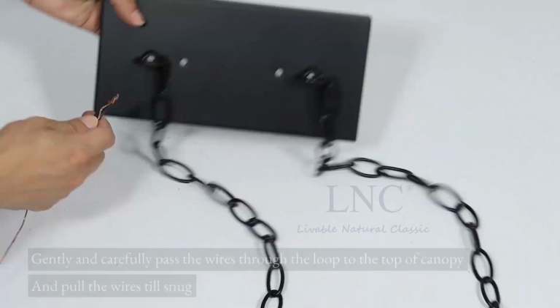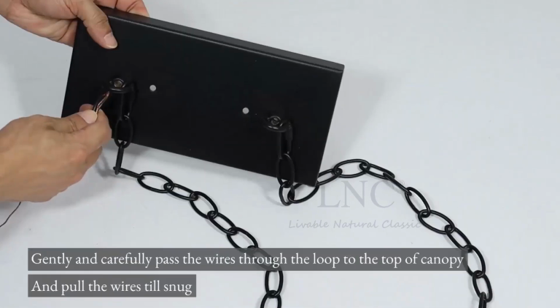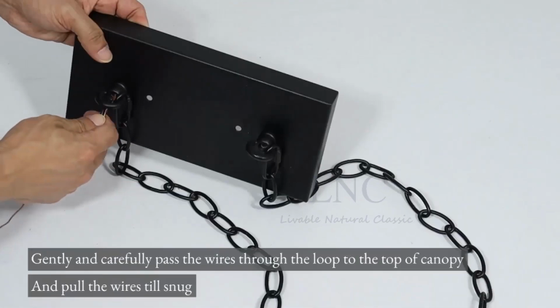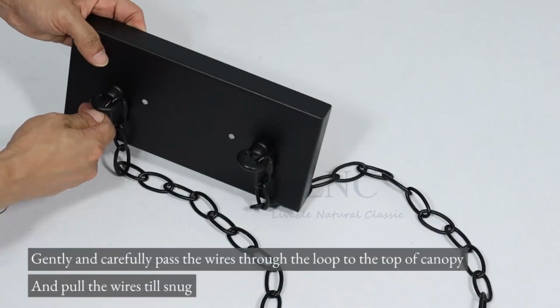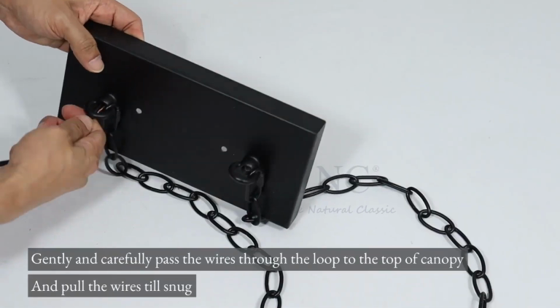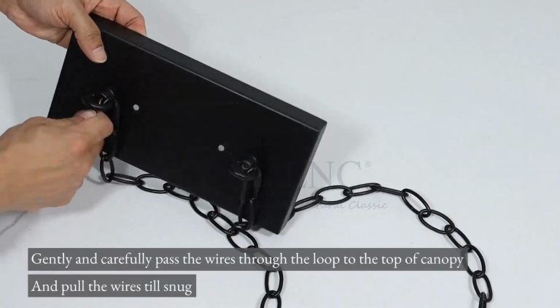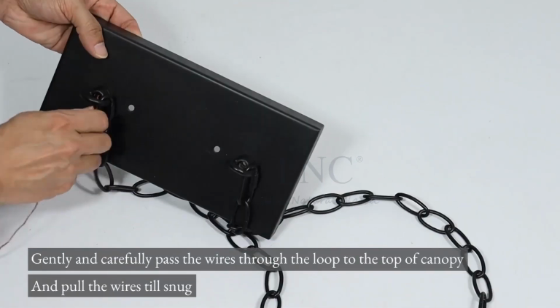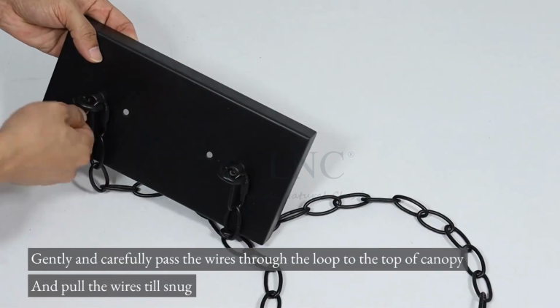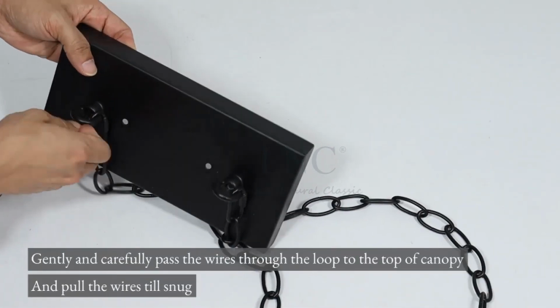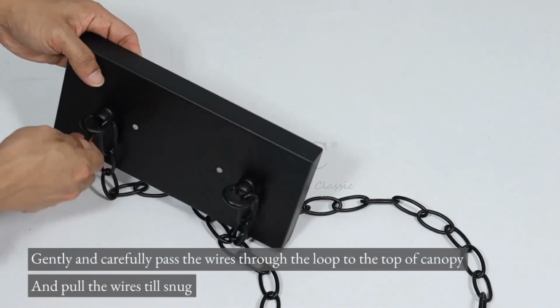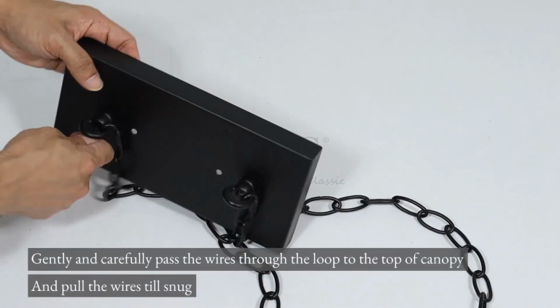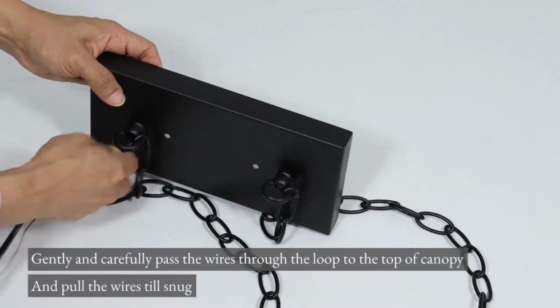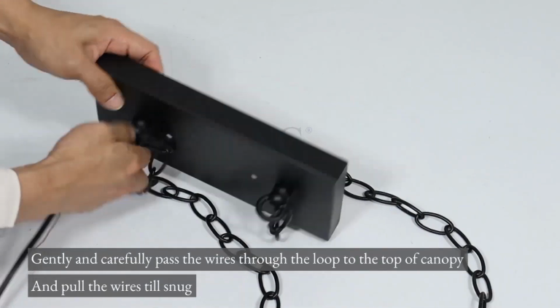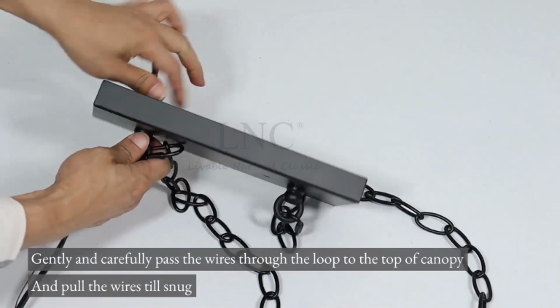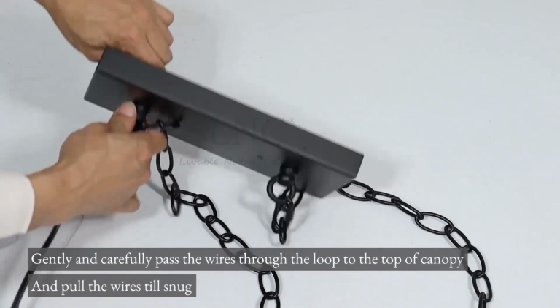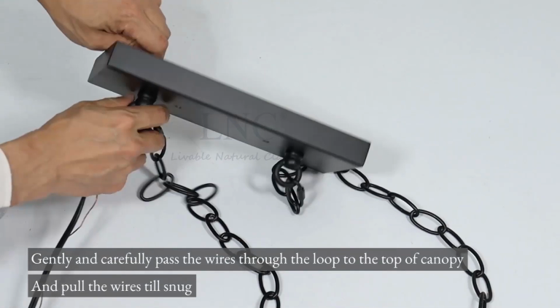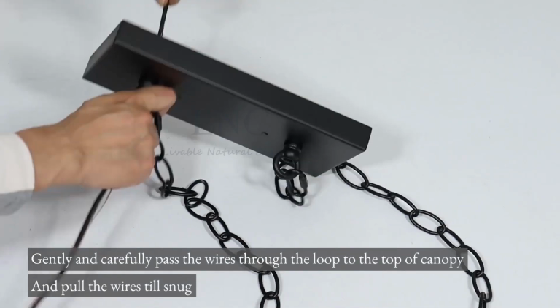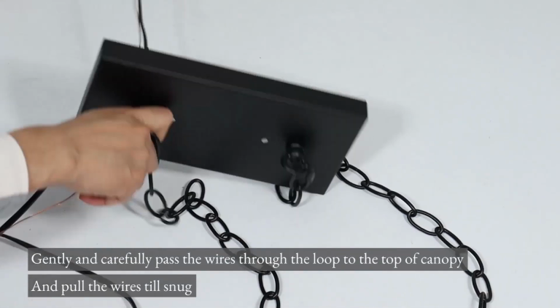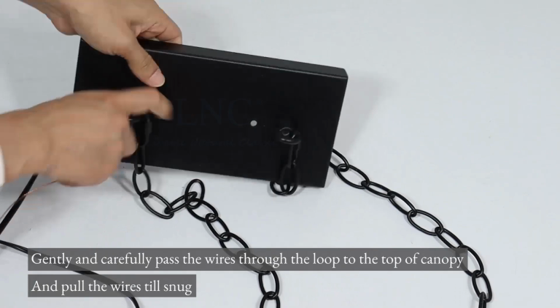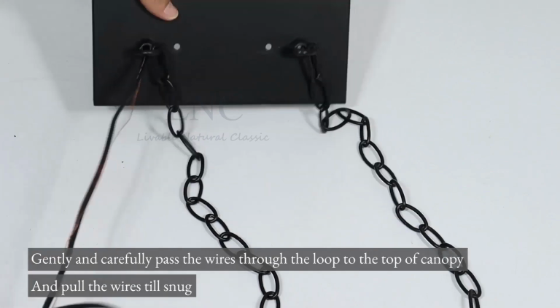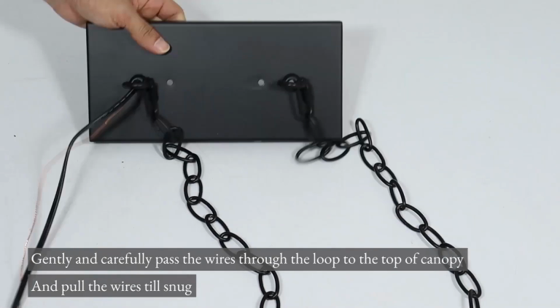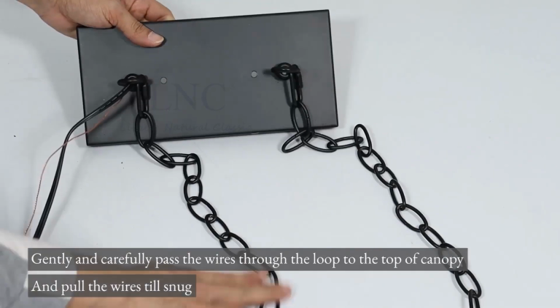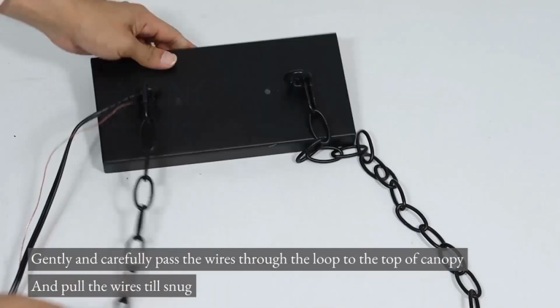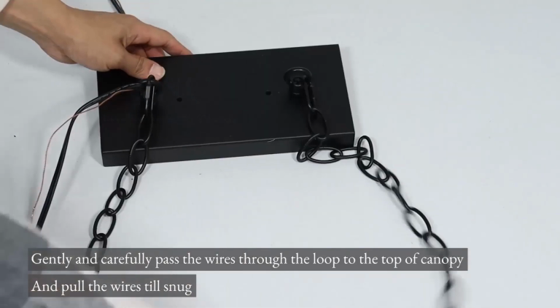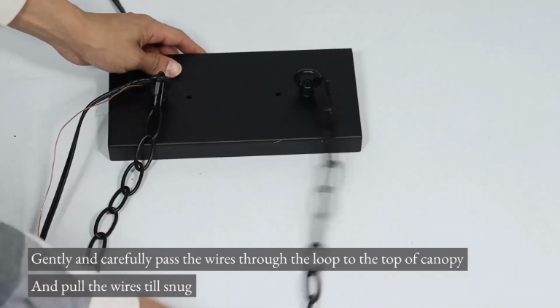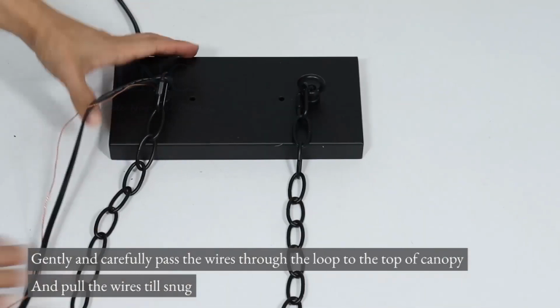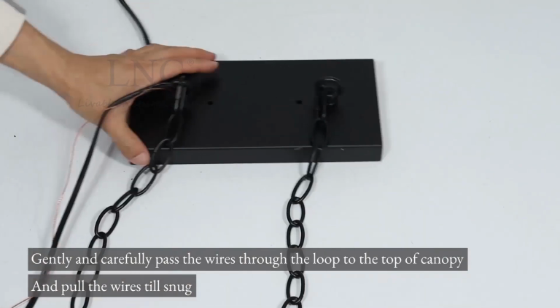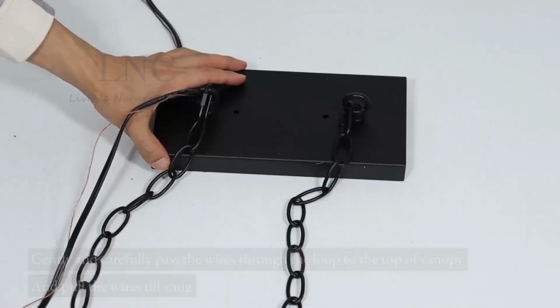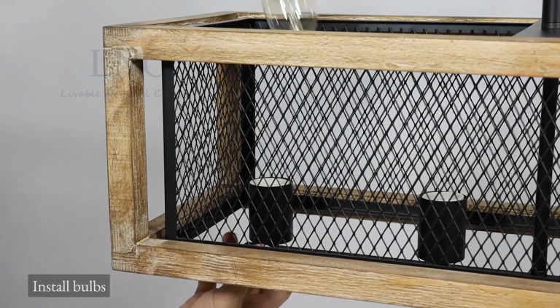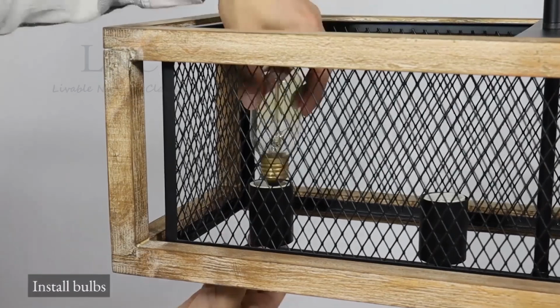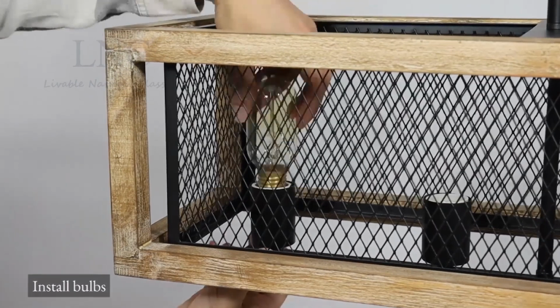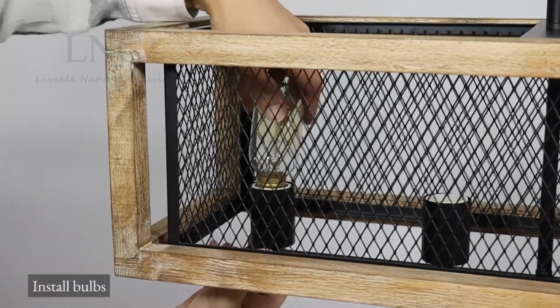Gently and carefully pass the wires through the loop to the top of canopy, and pull the wires till snug. Install bulbs.